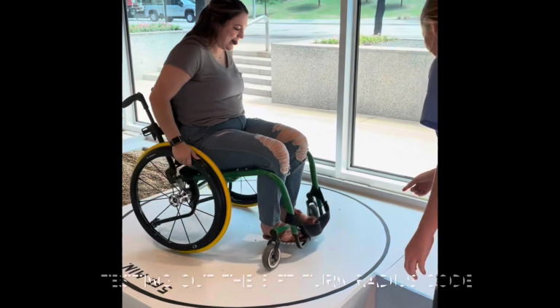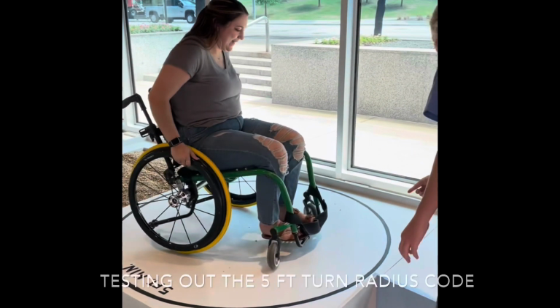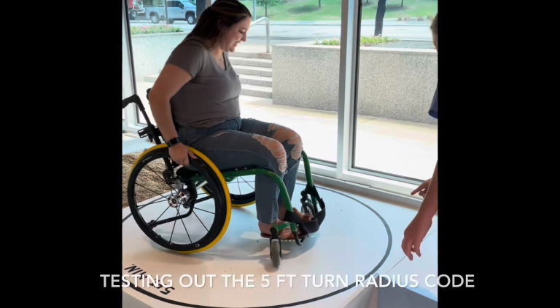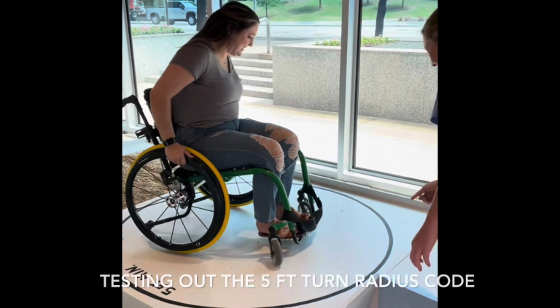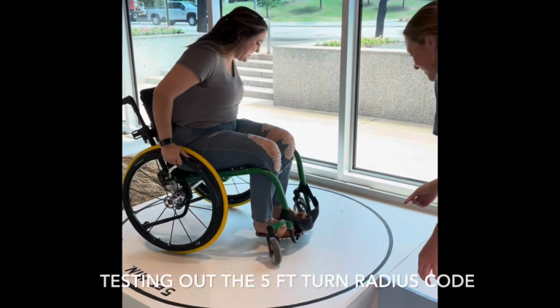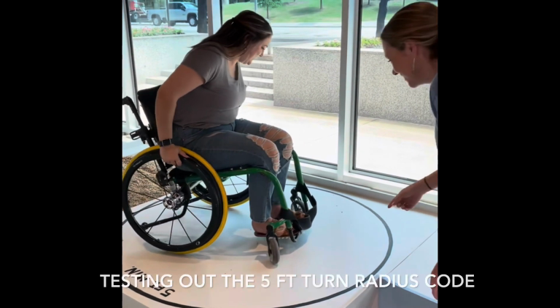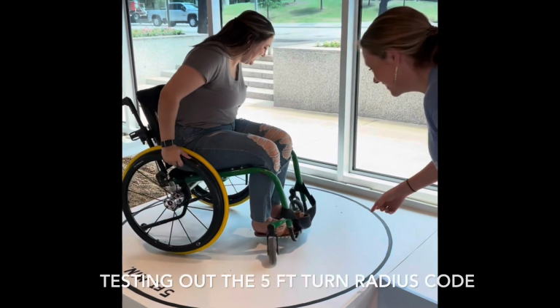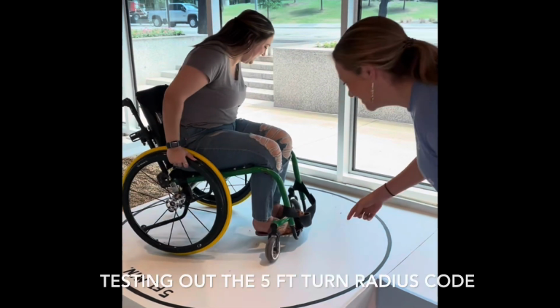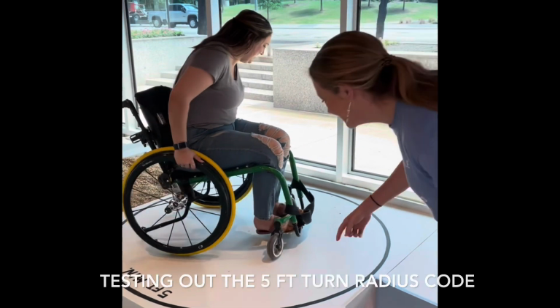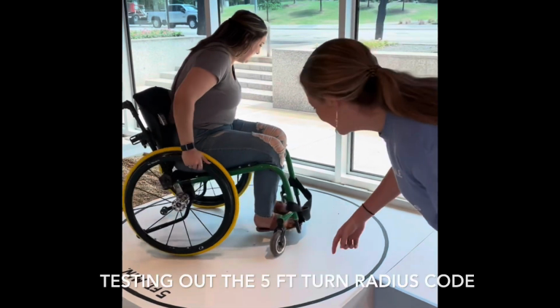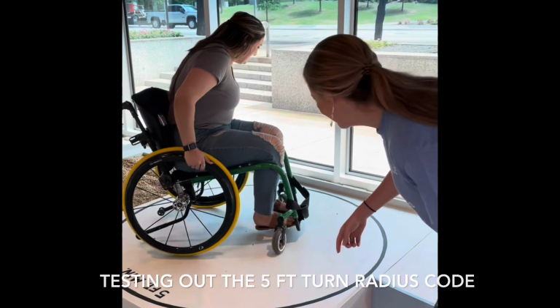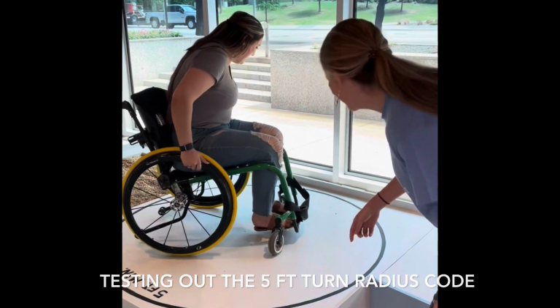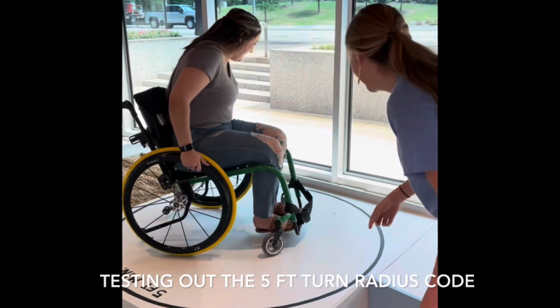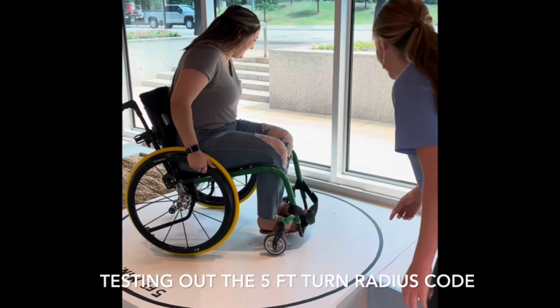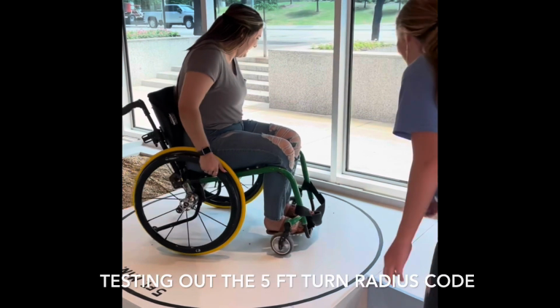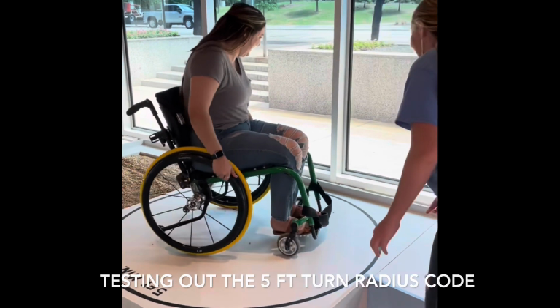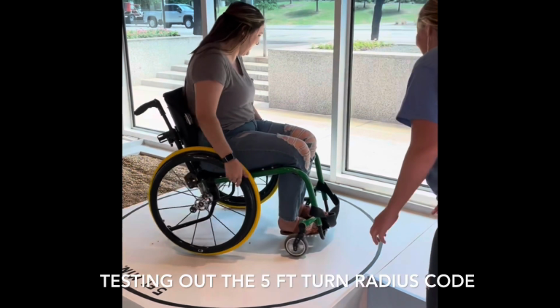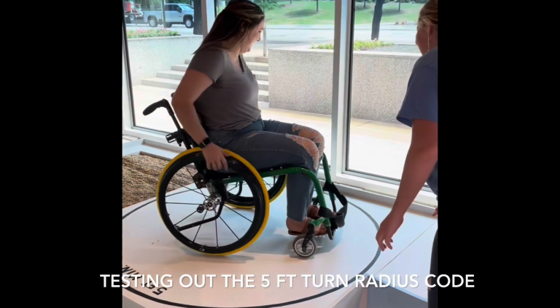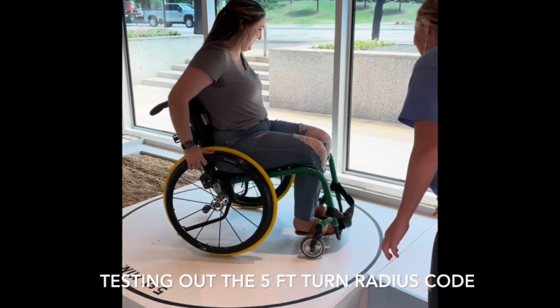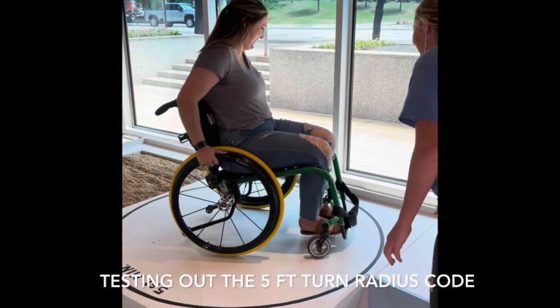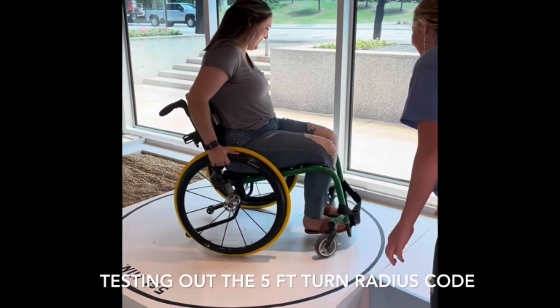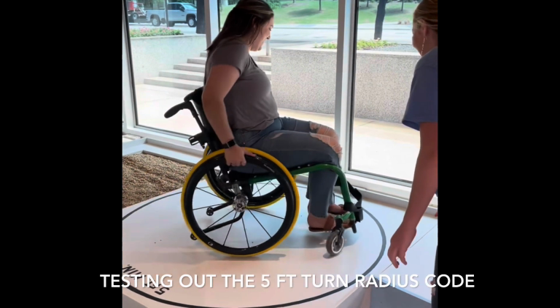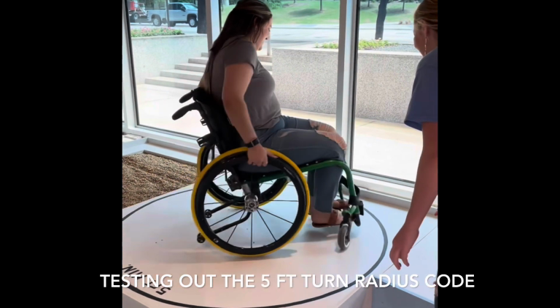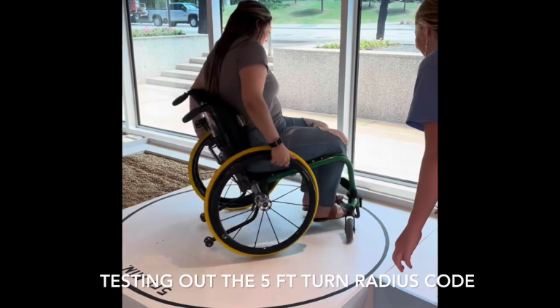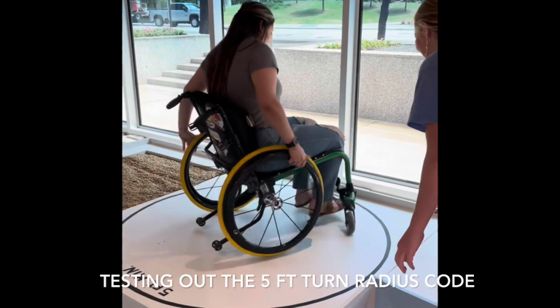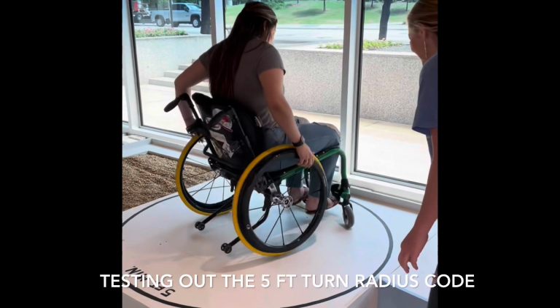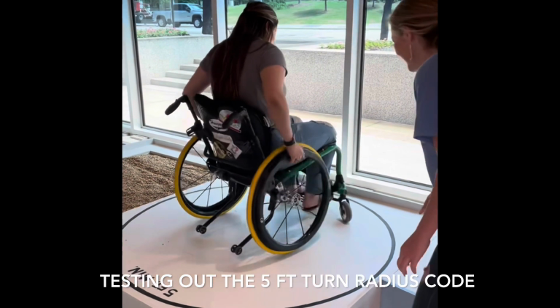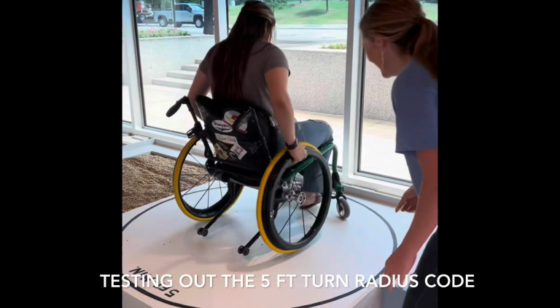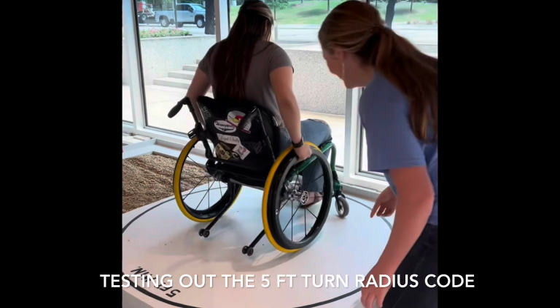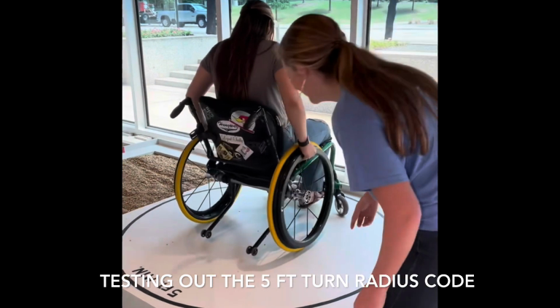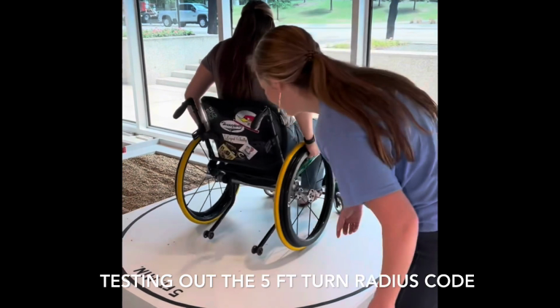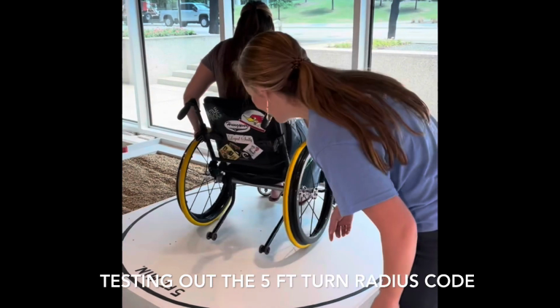I don't know. Oh no. Why is this so hard? Right?